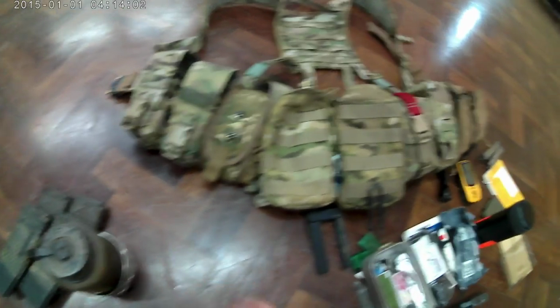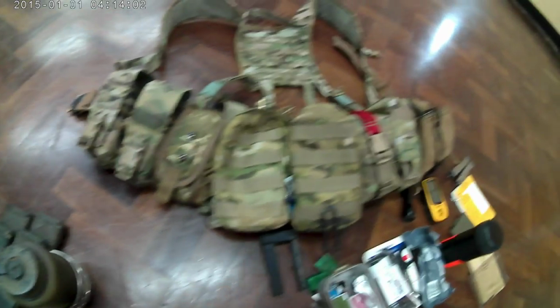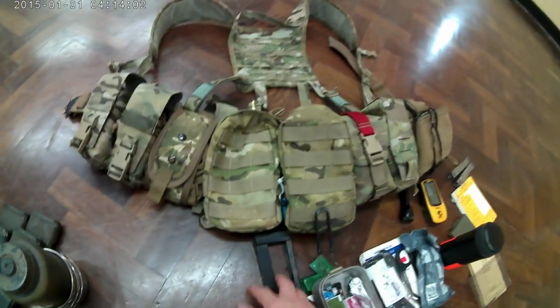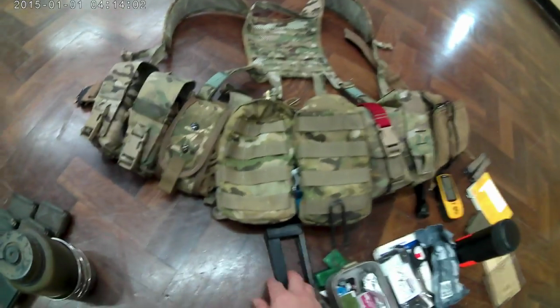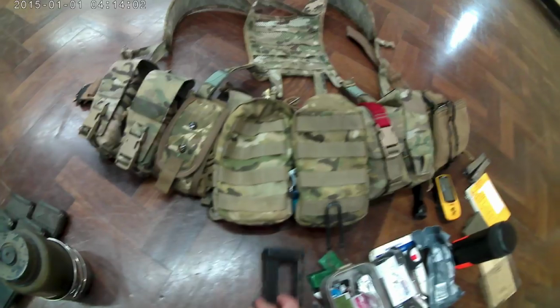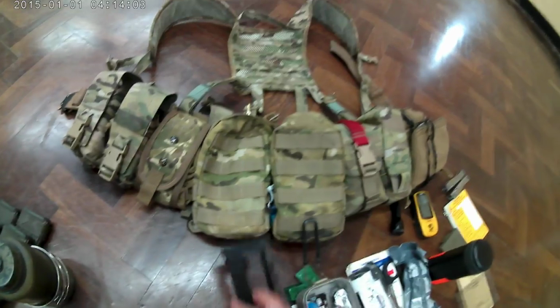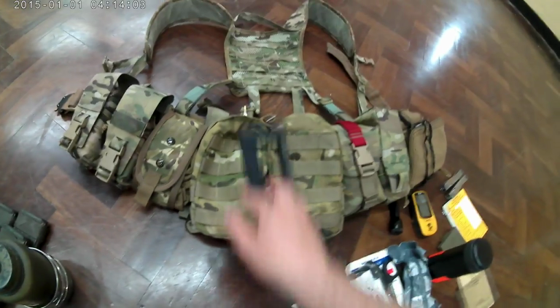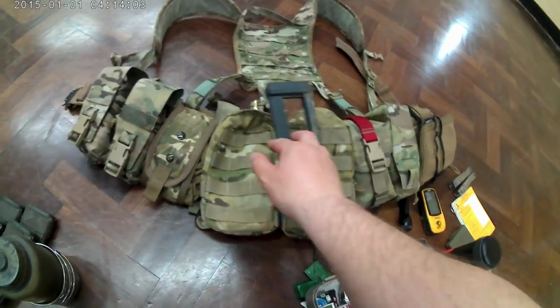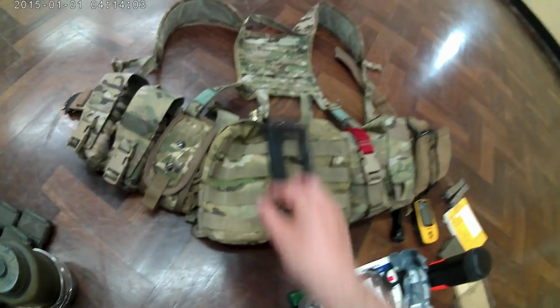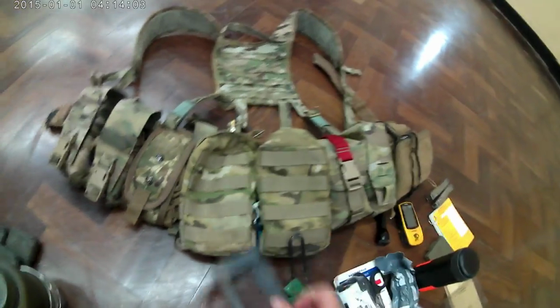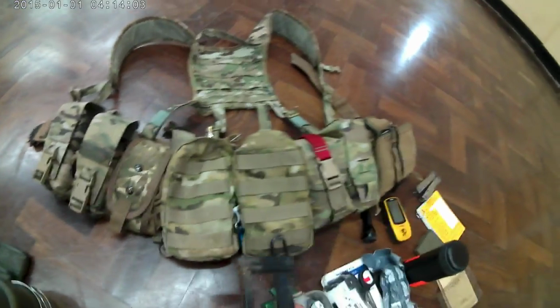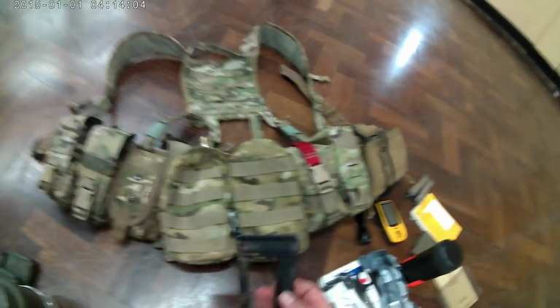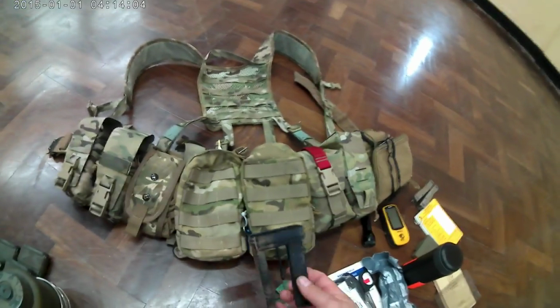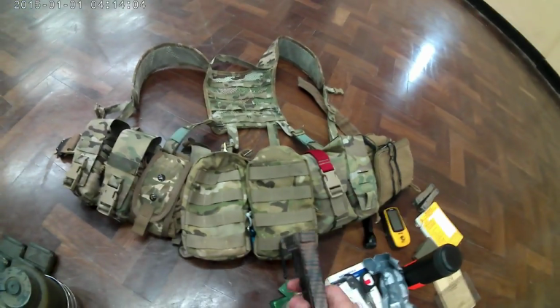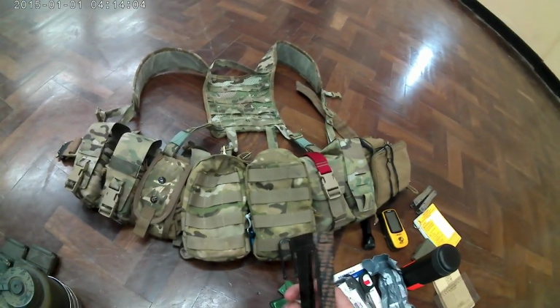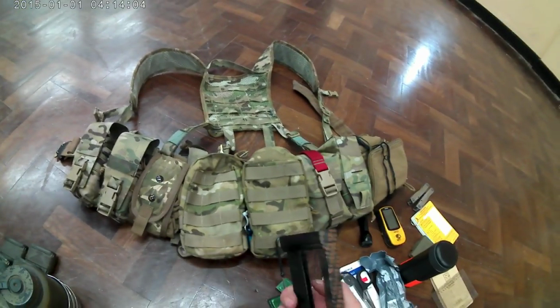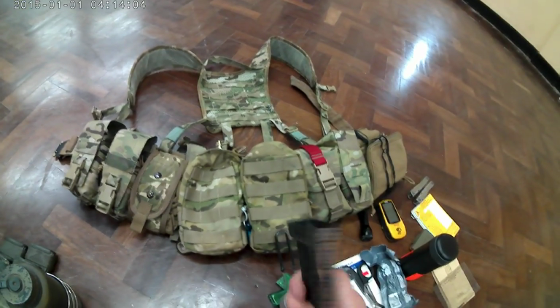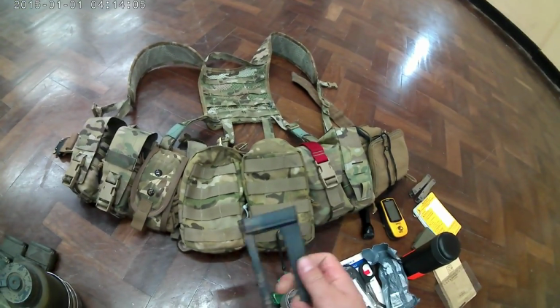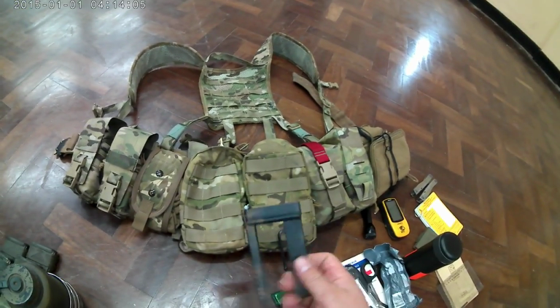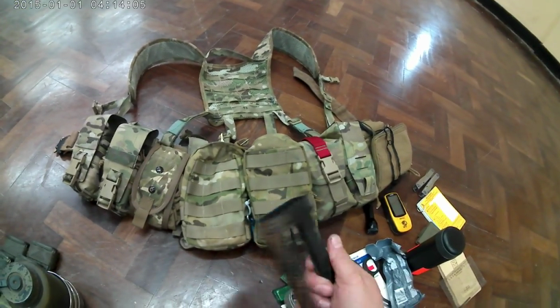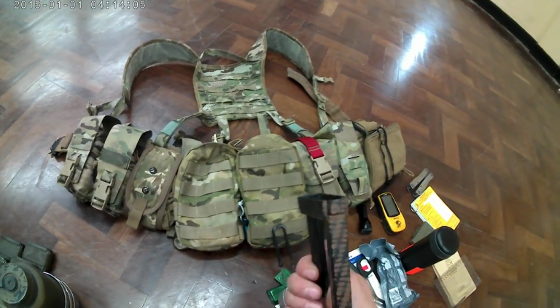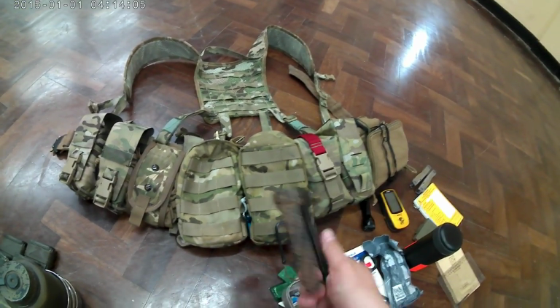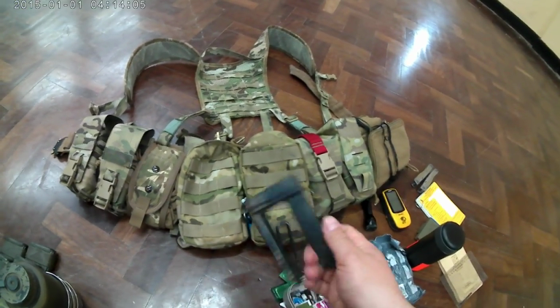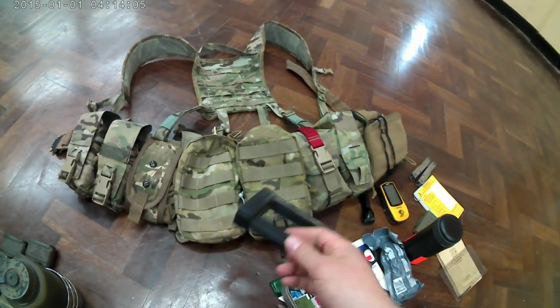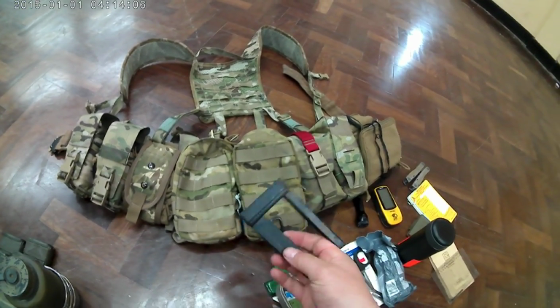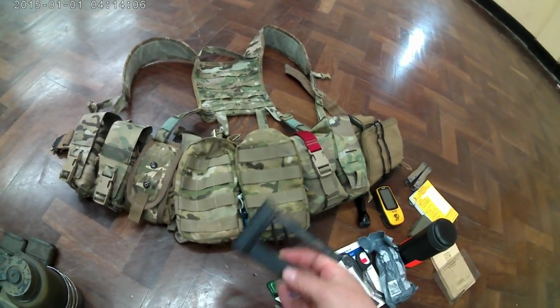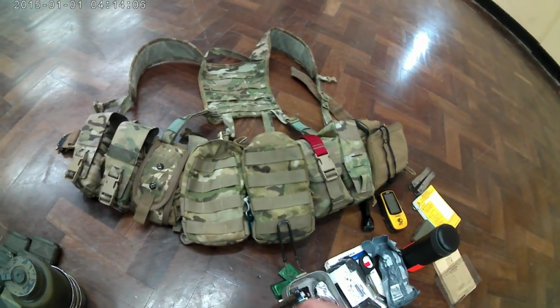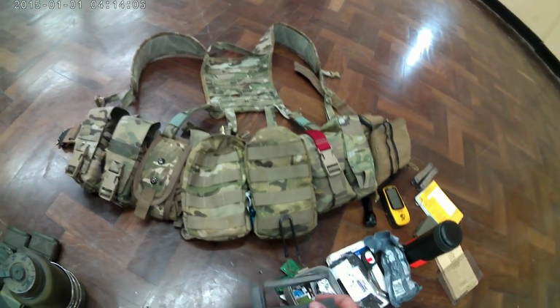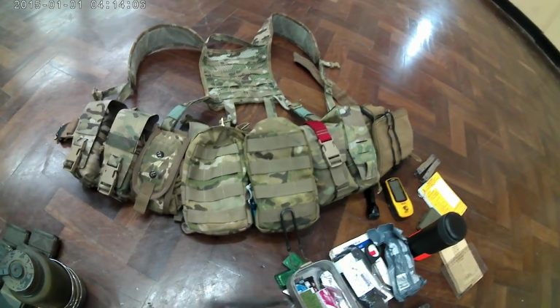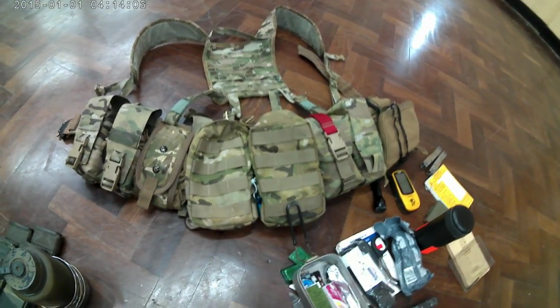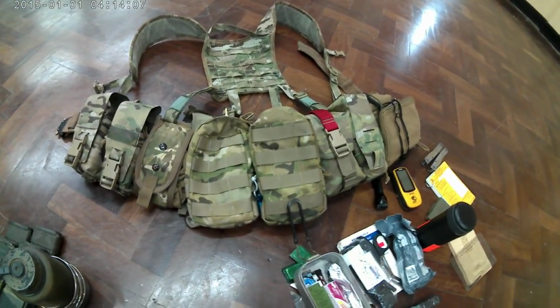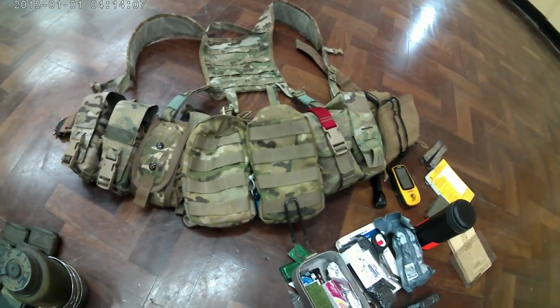Just in the back of my webbing there is a speed loader.